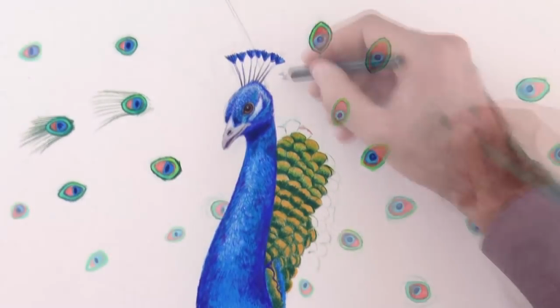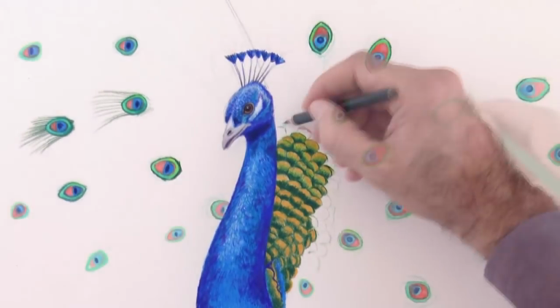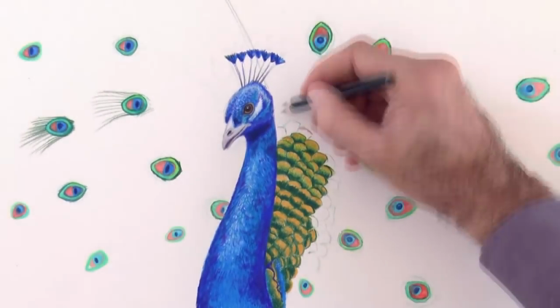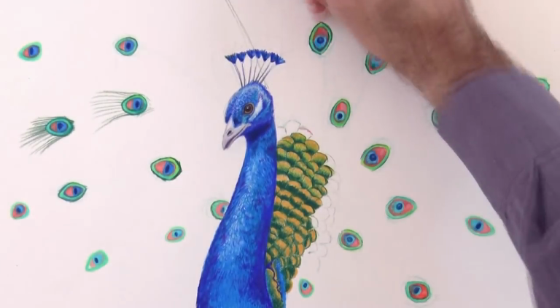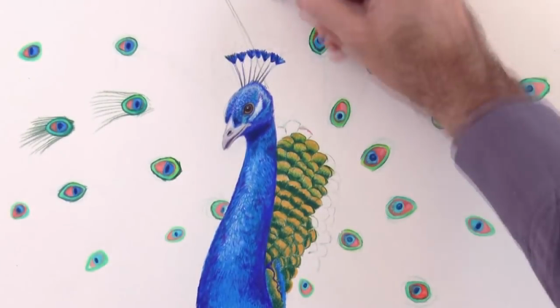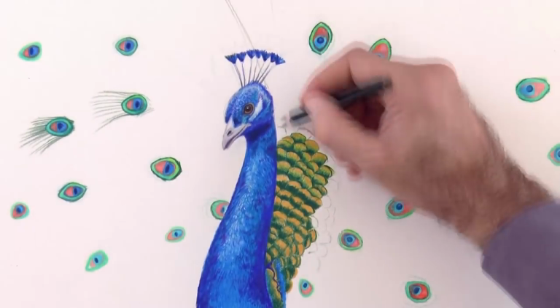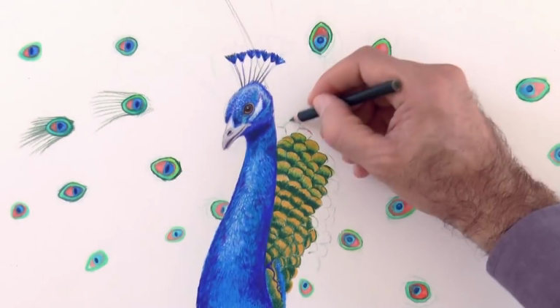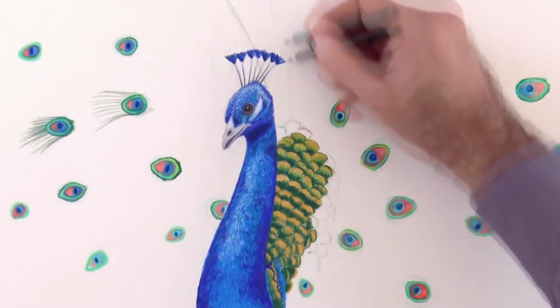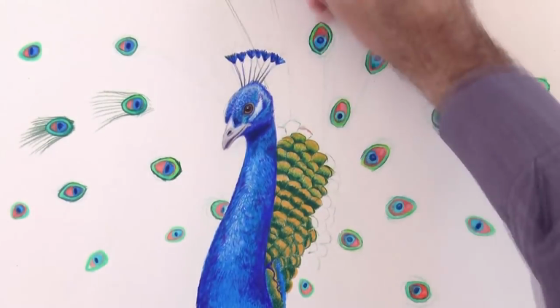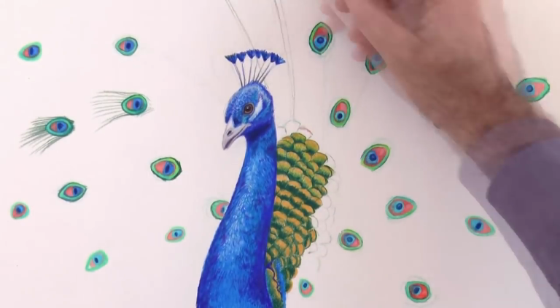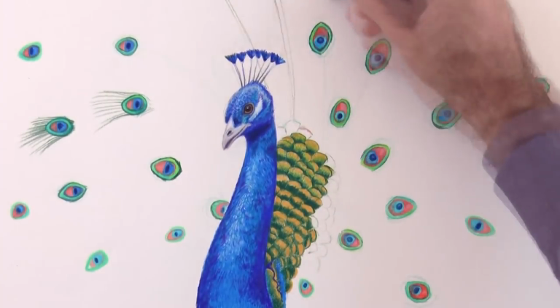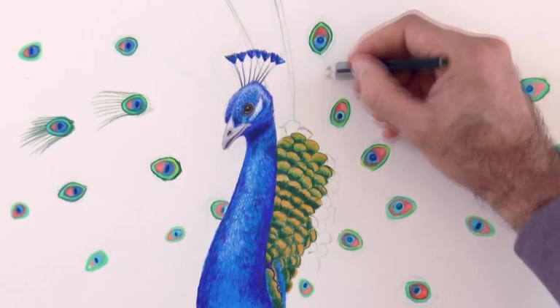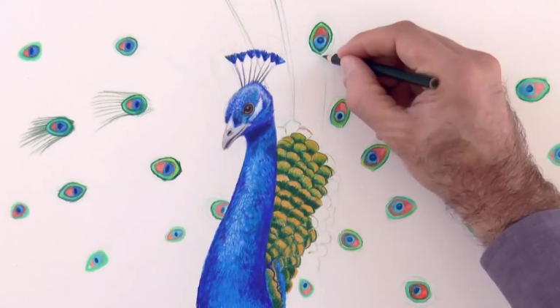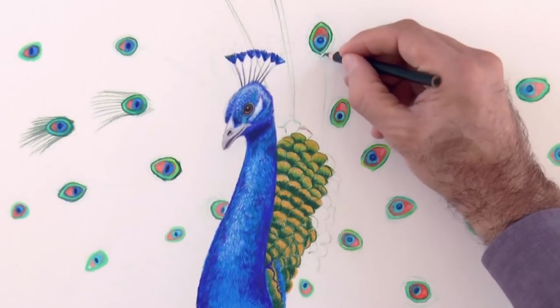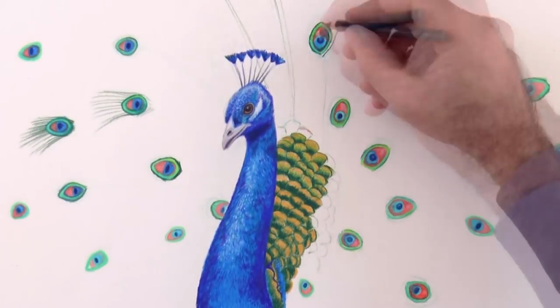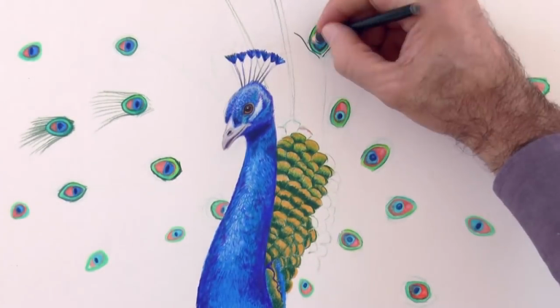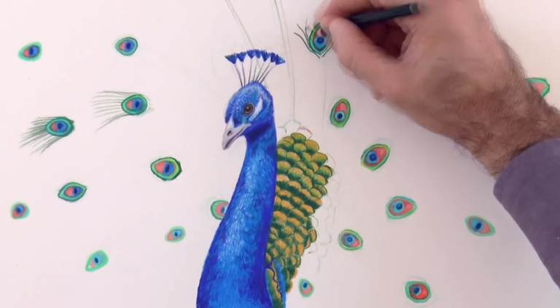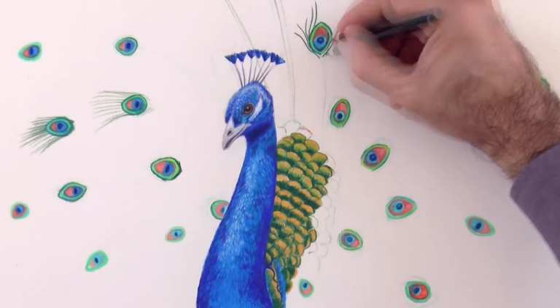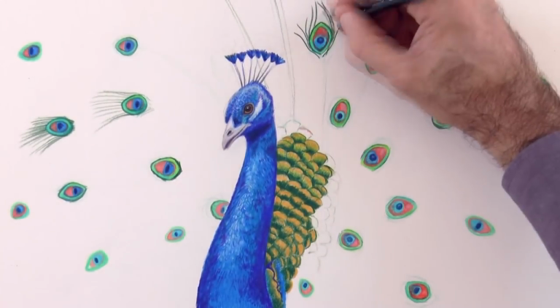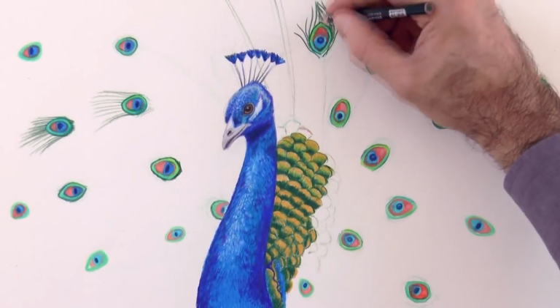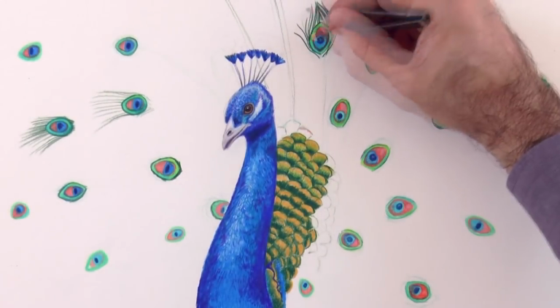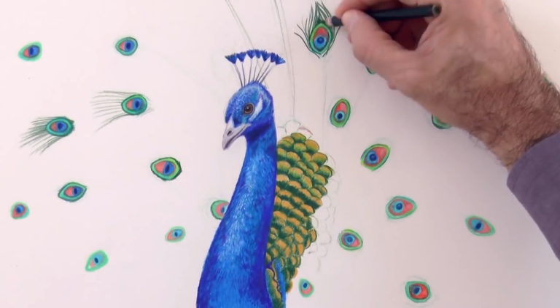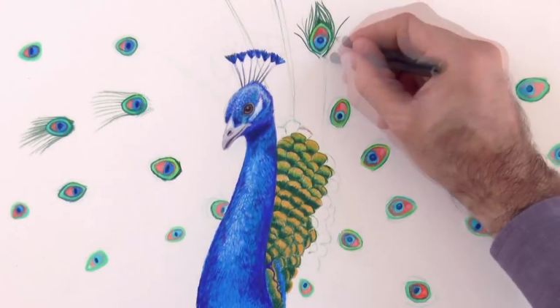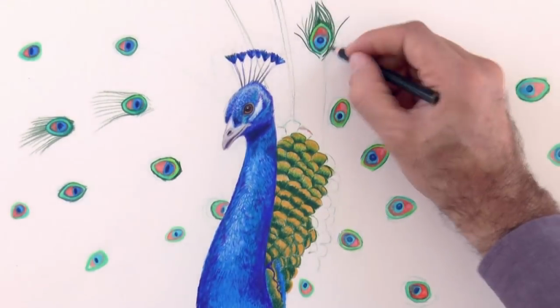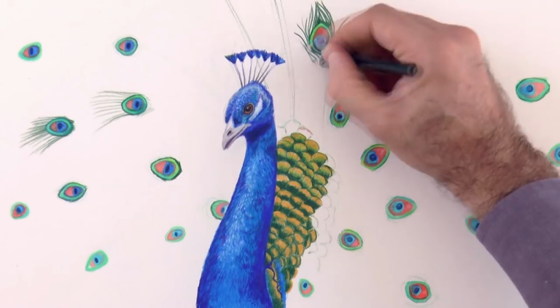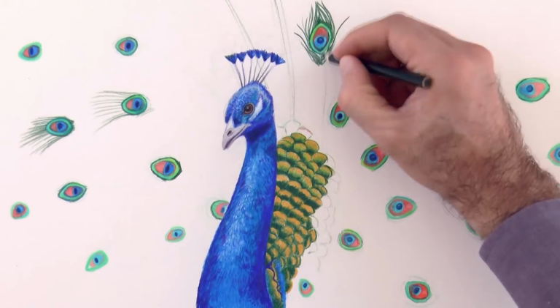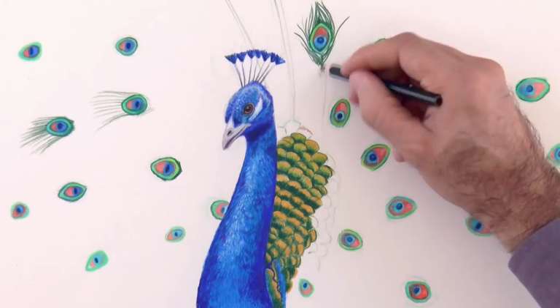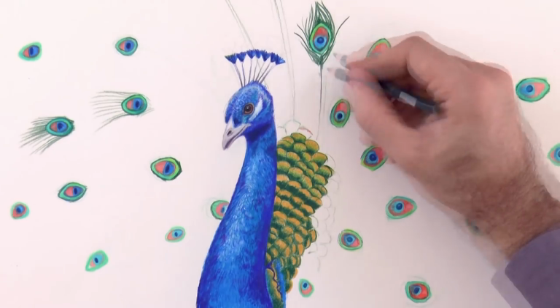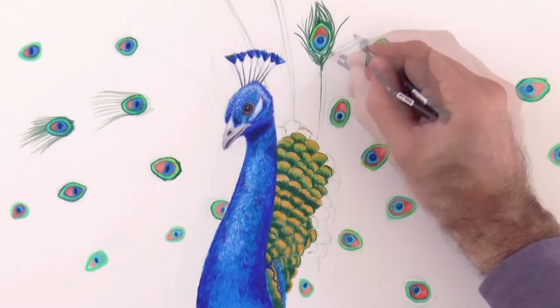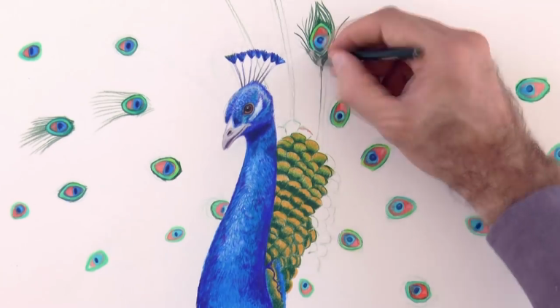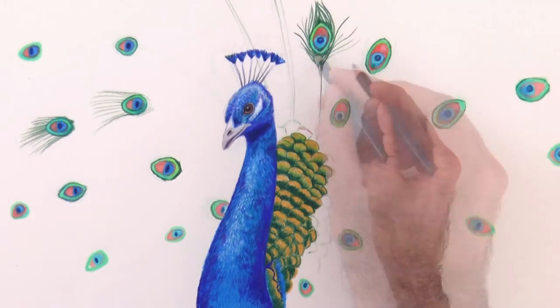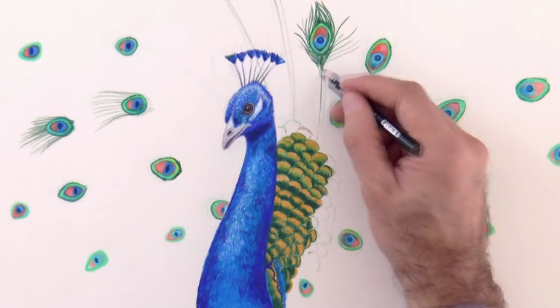We should give it more detail as if they were a sort of hair — soft hair.